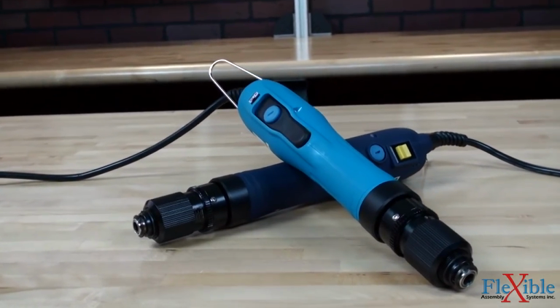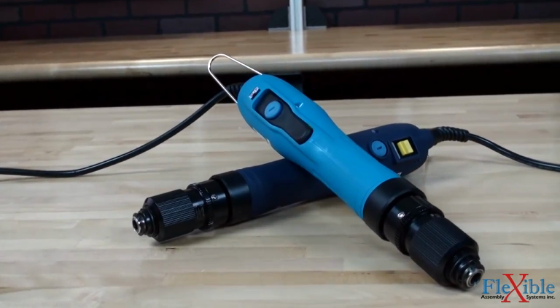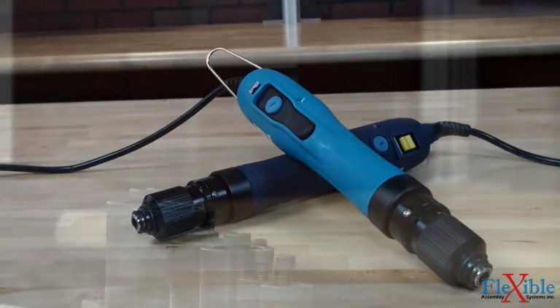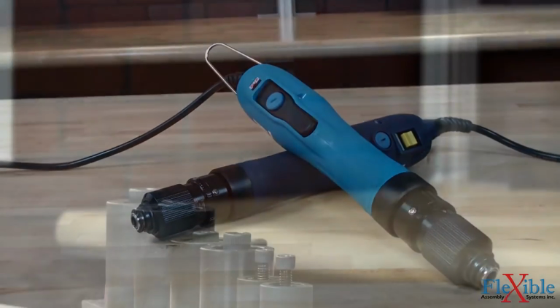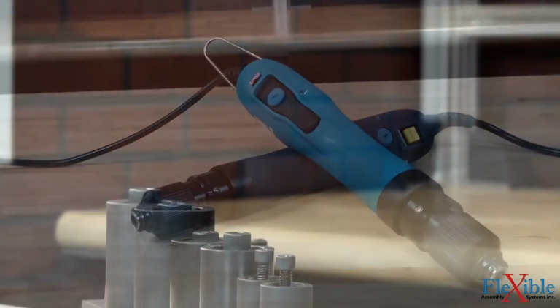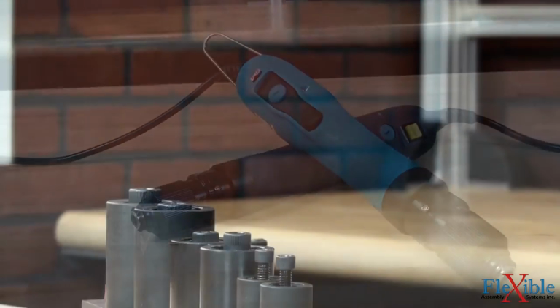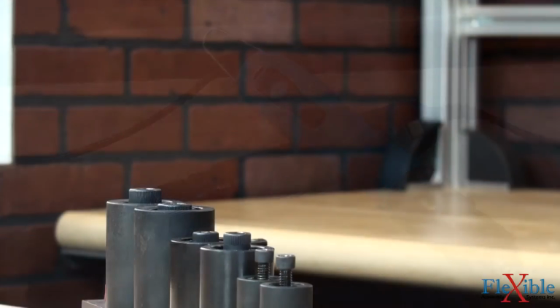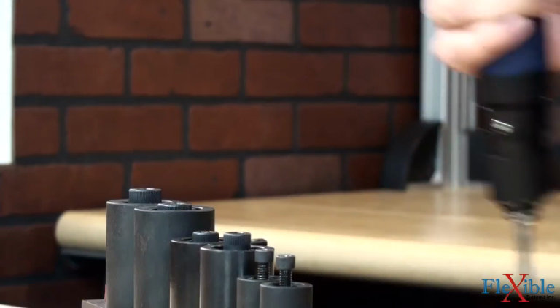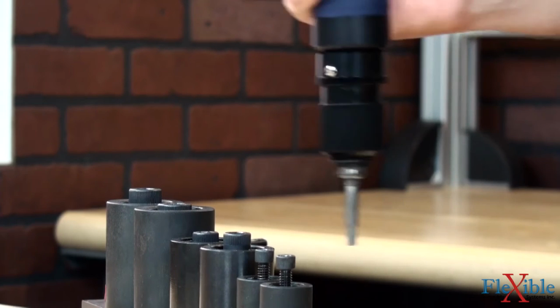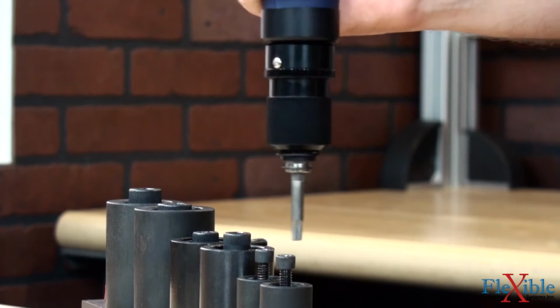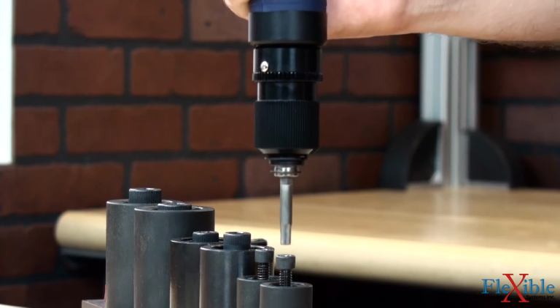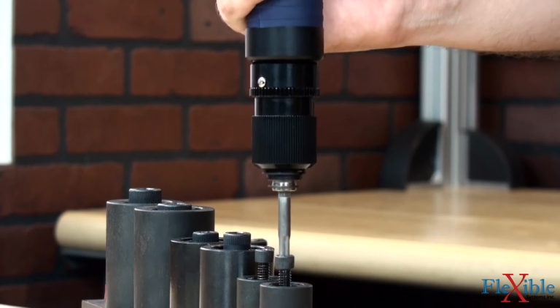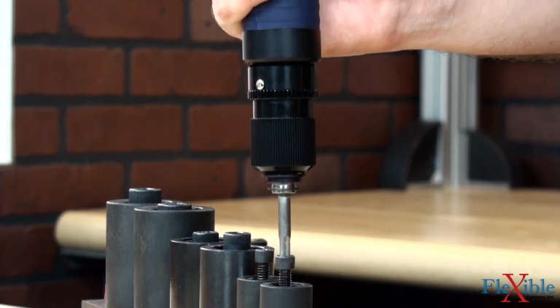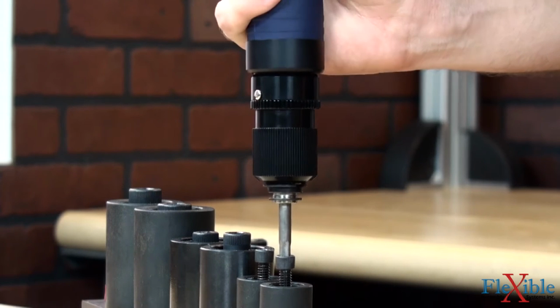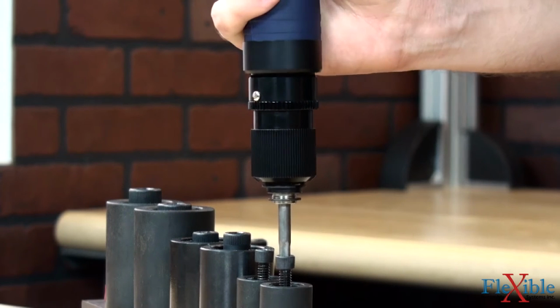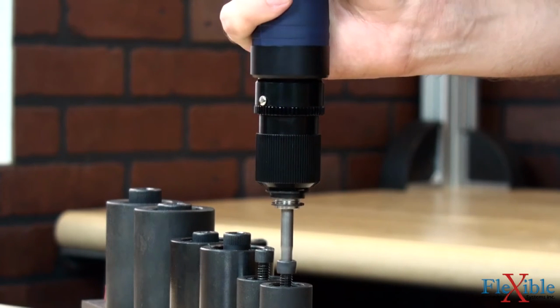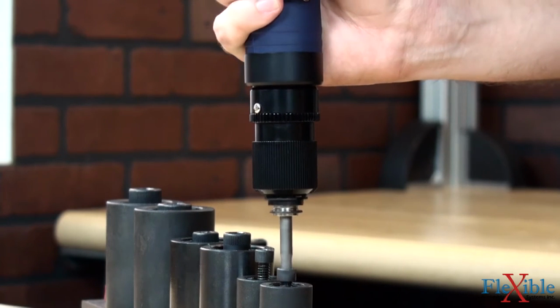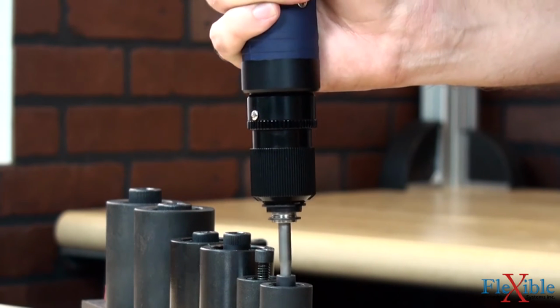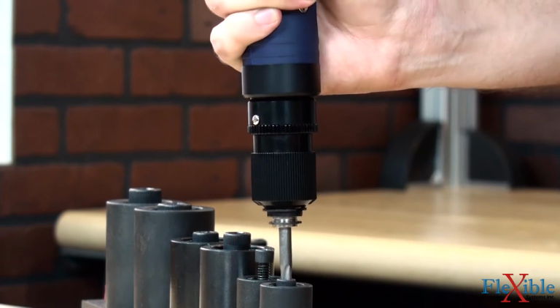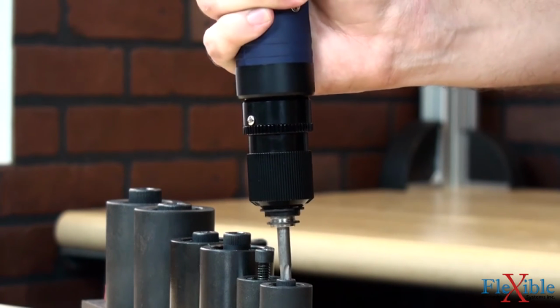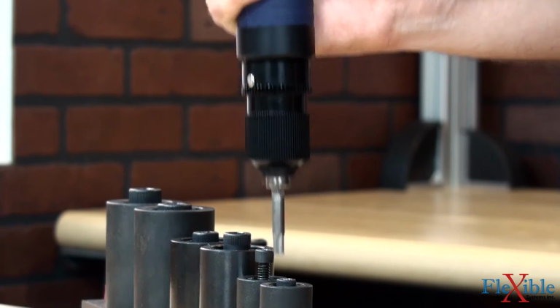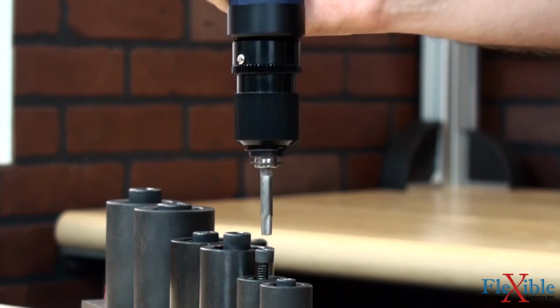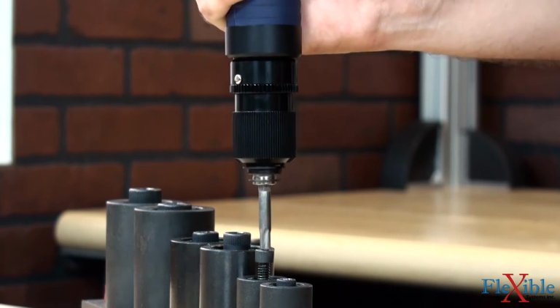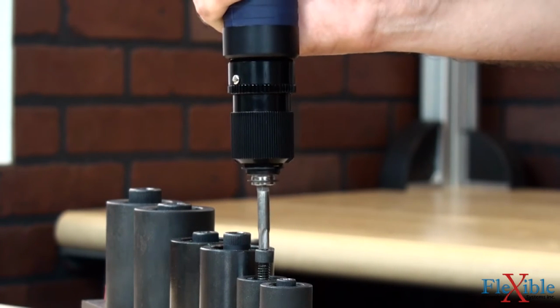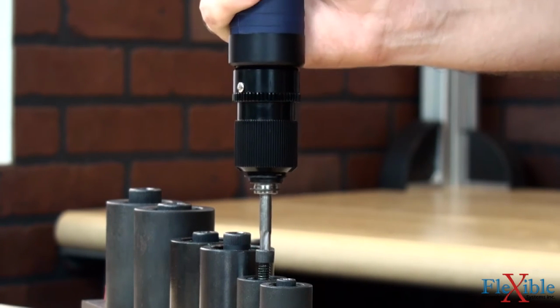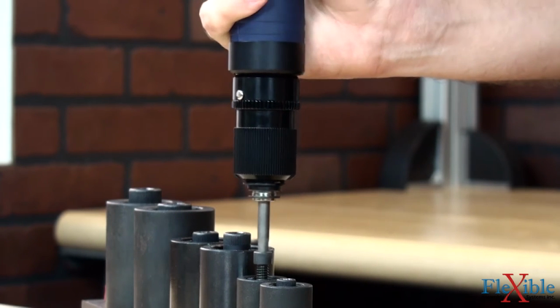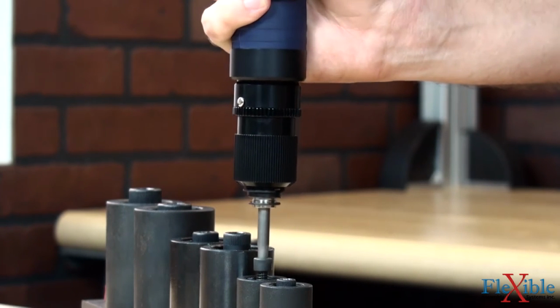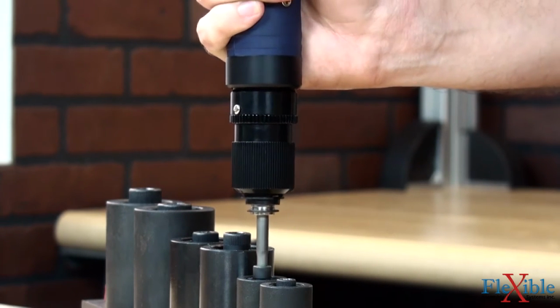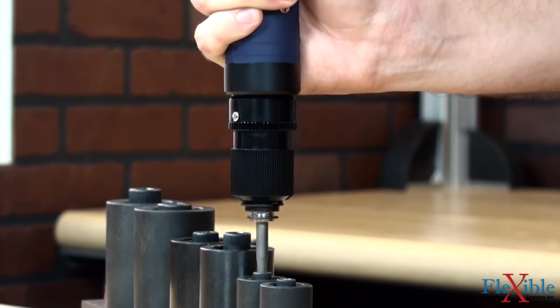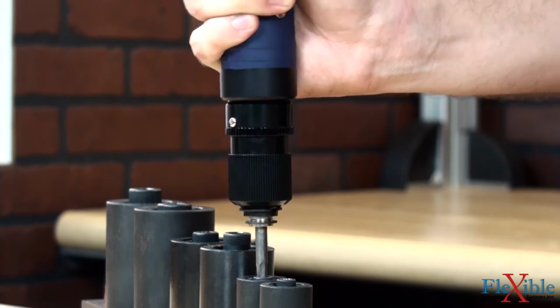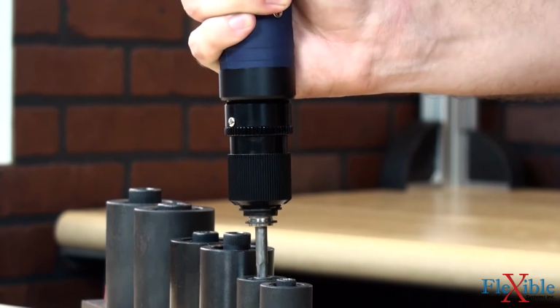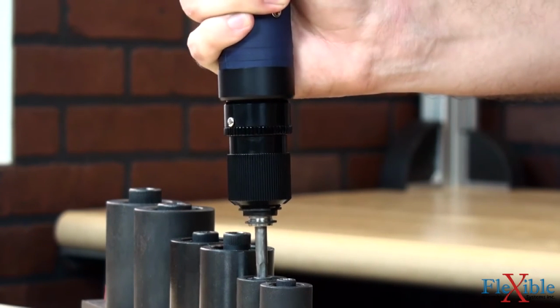The capacity of each model allows the ACC screwdrivers to be used in a variety of precision assembly jobs.